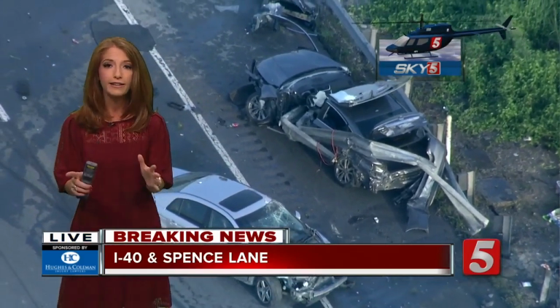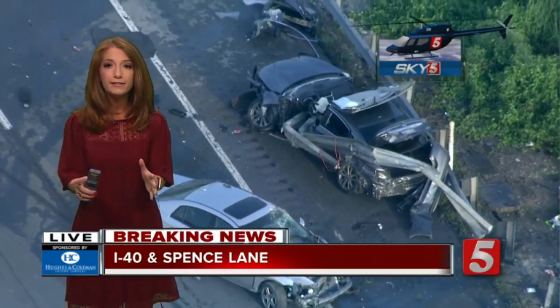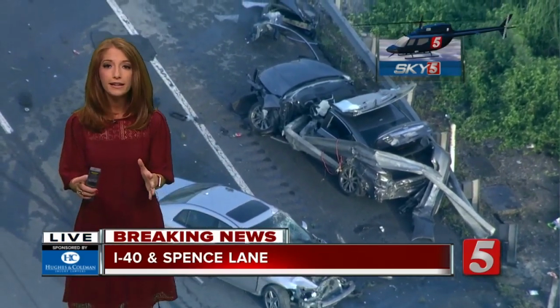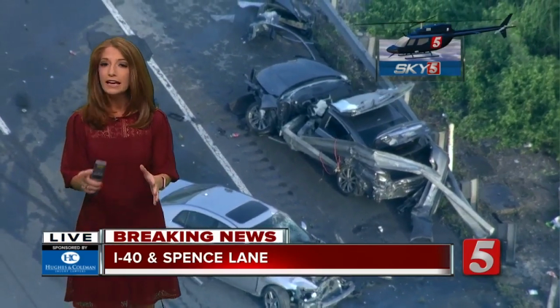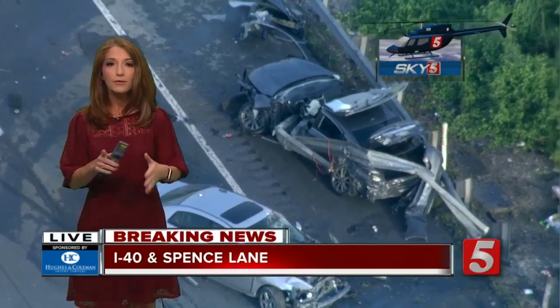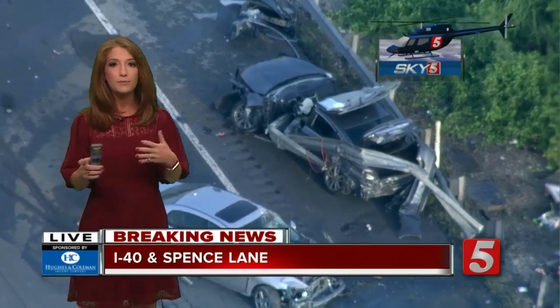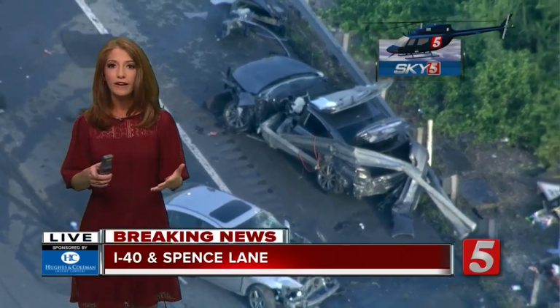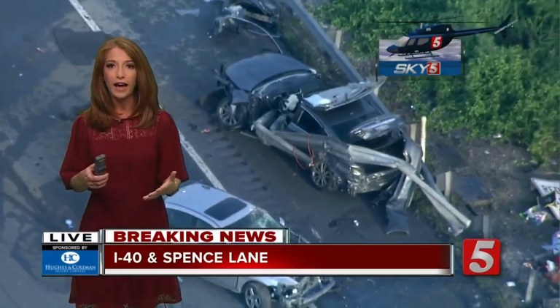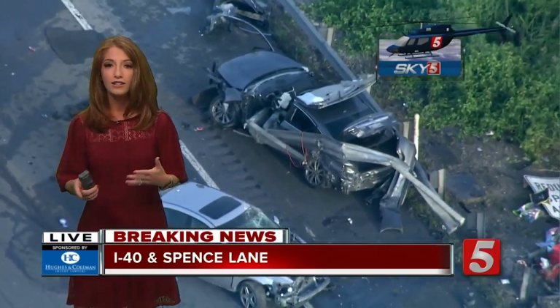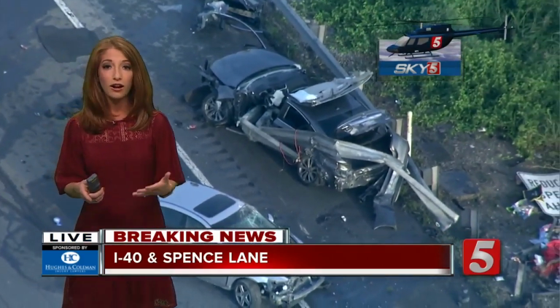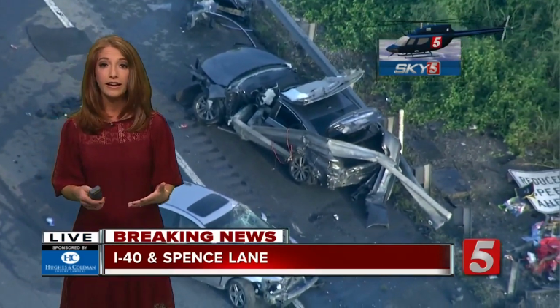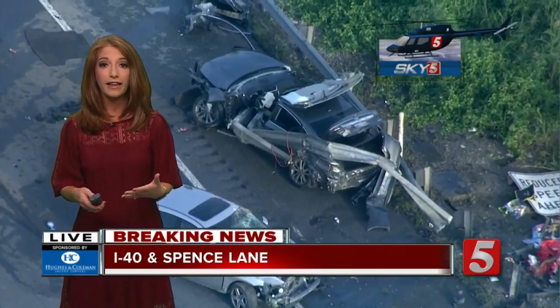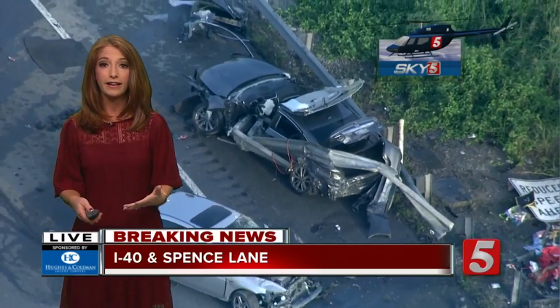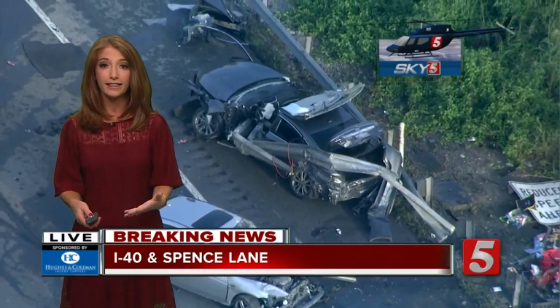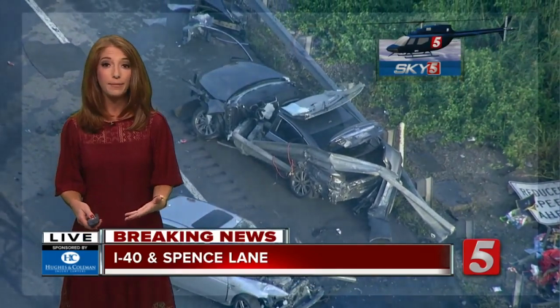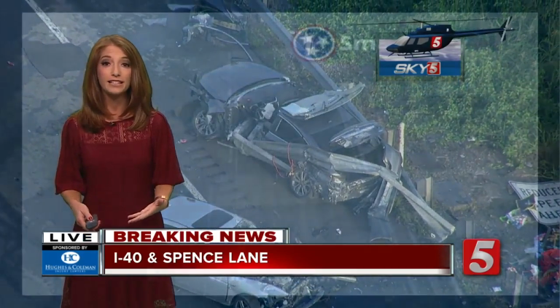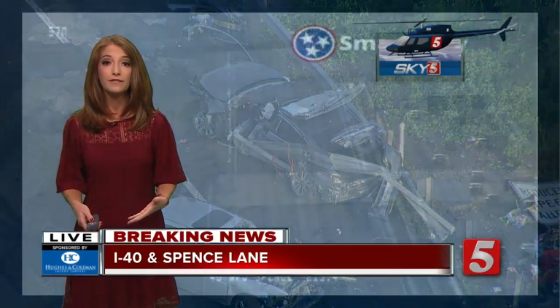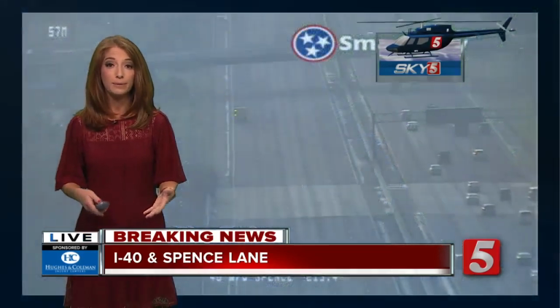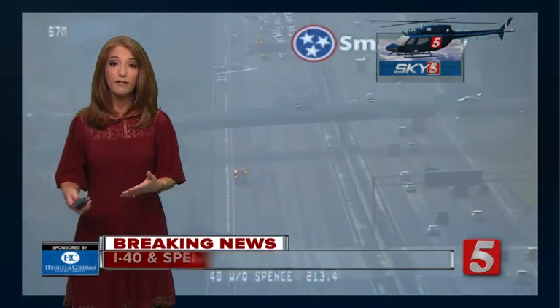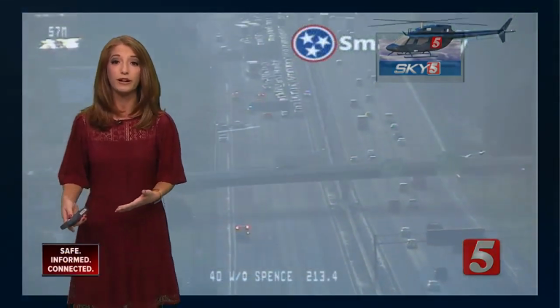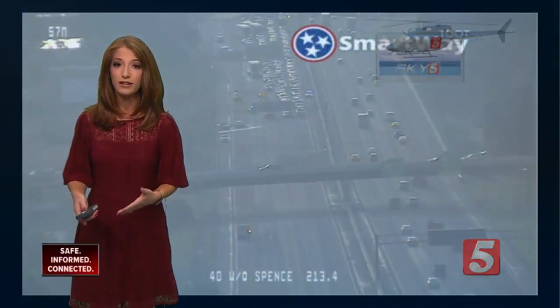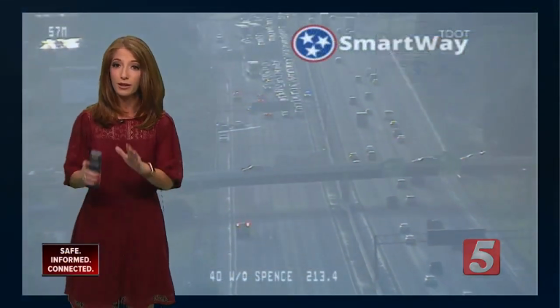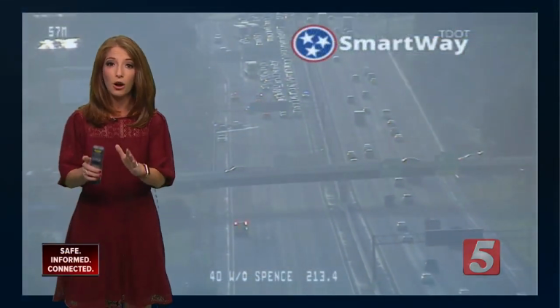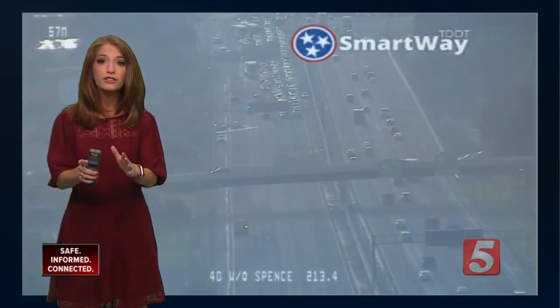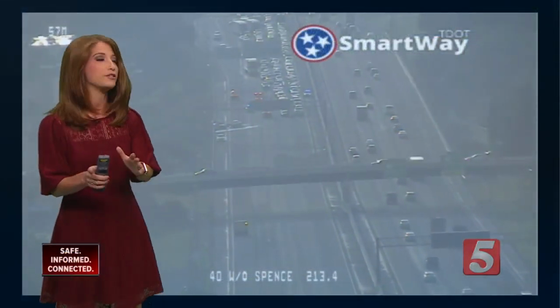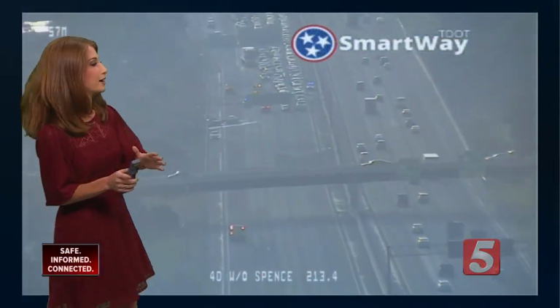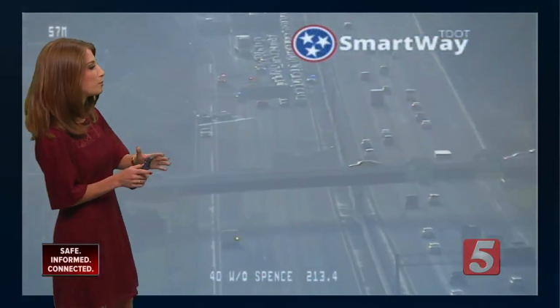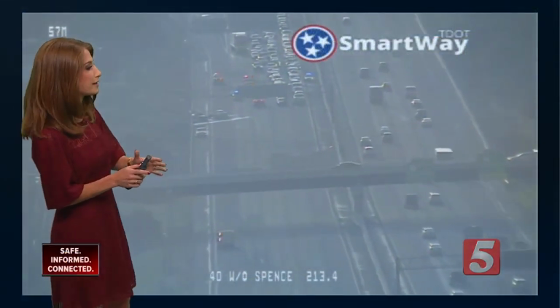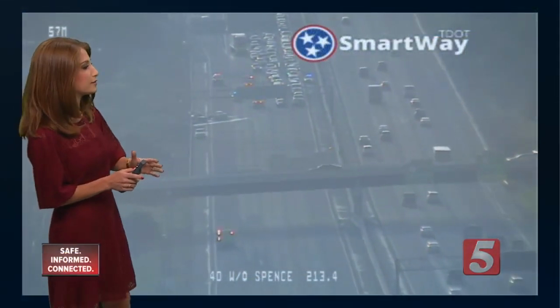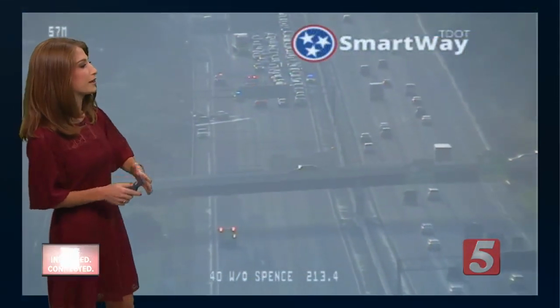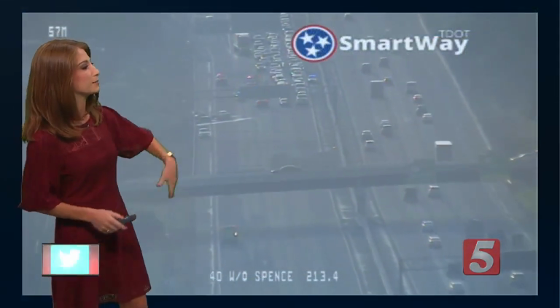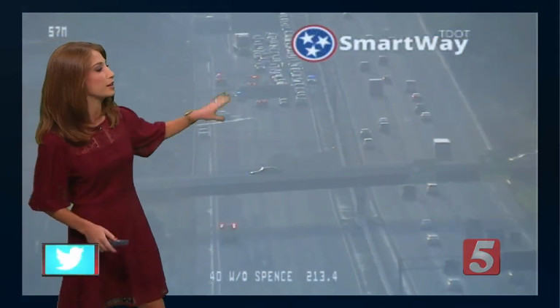Miraculously, he was moving and talking, and the ambulance didn't even speed off right away — so that's always a good sign. Hoping that he's okay this morning.